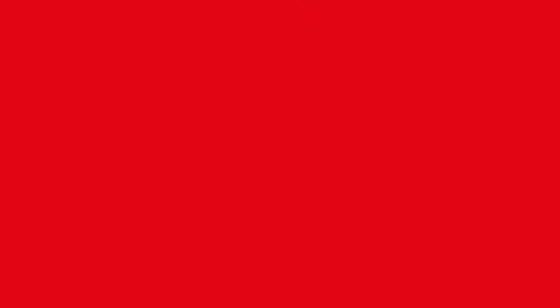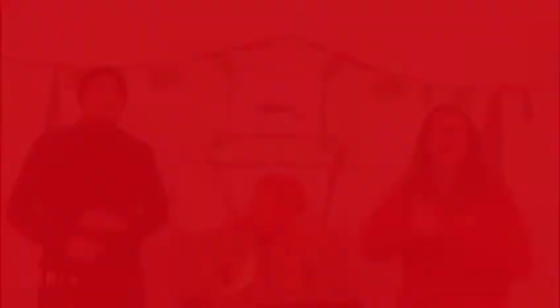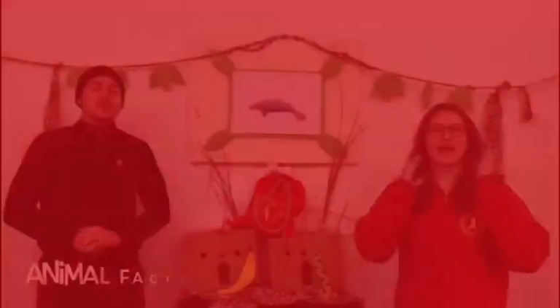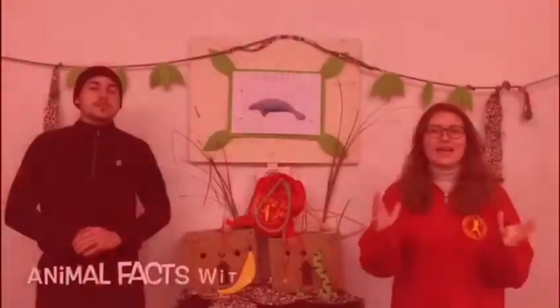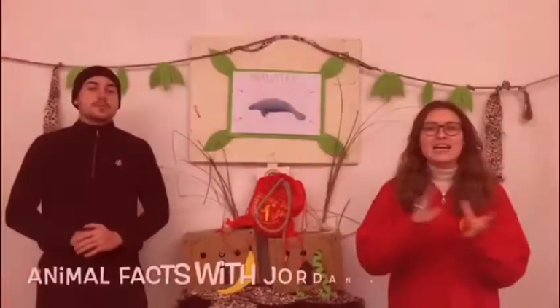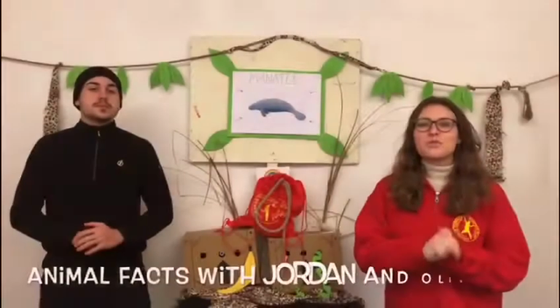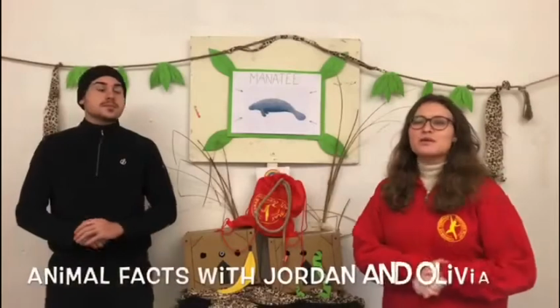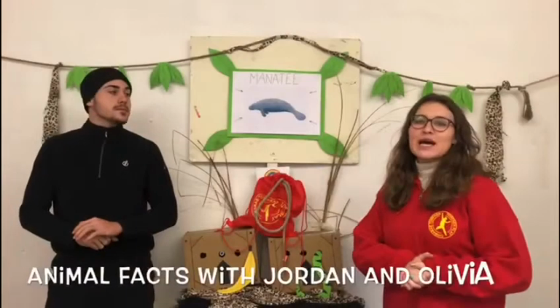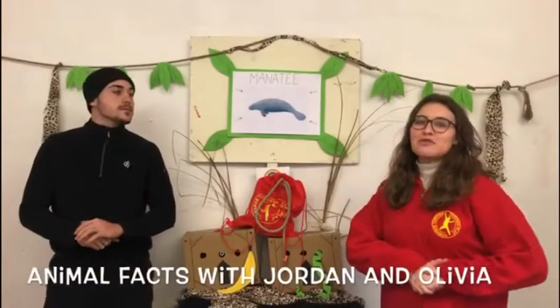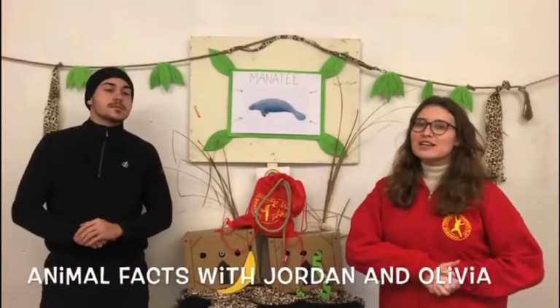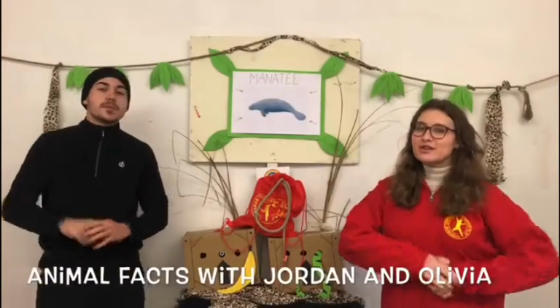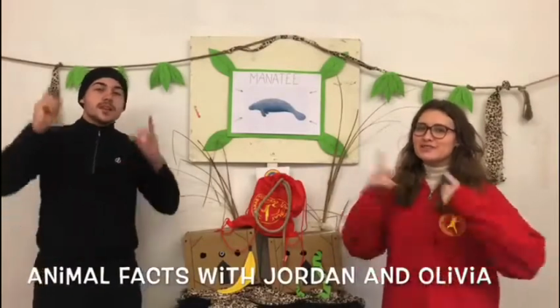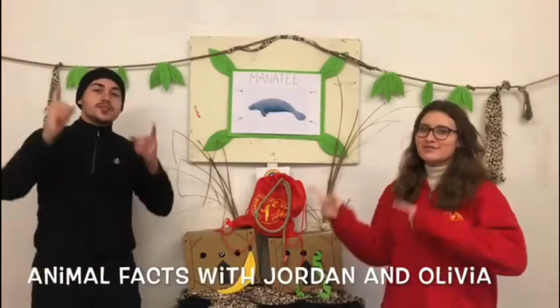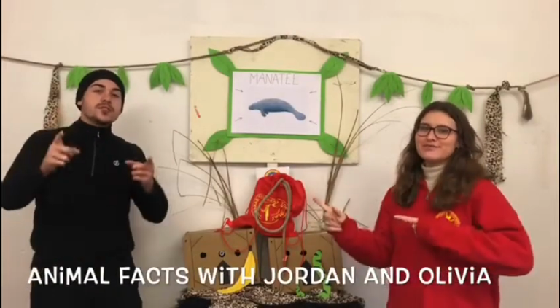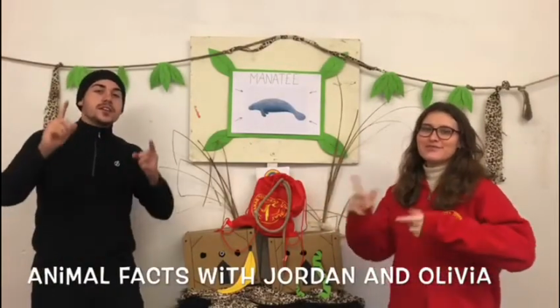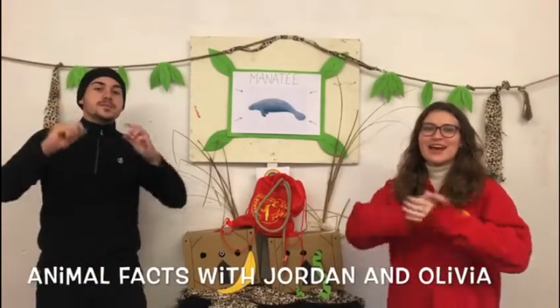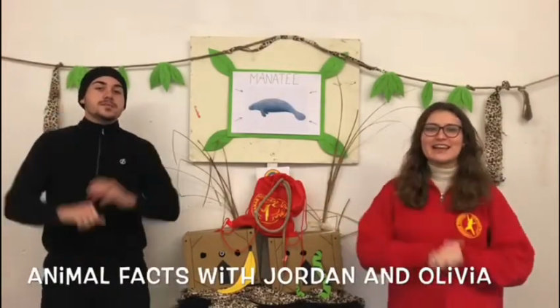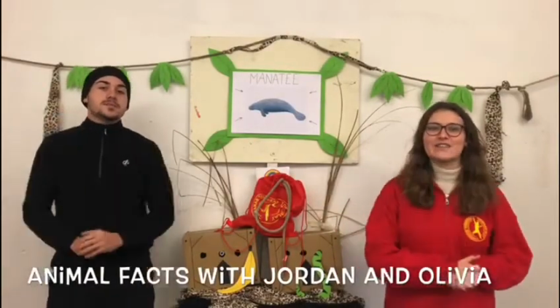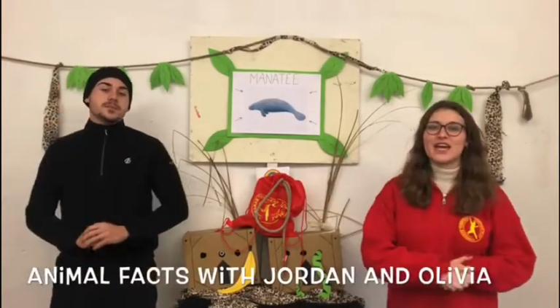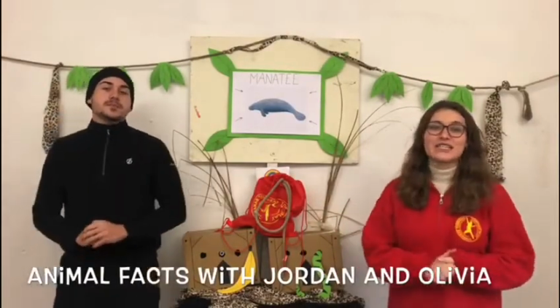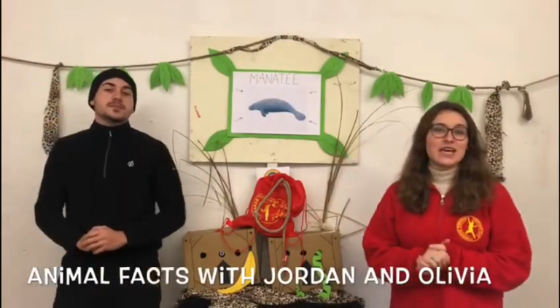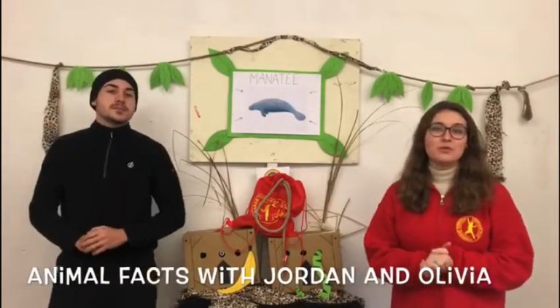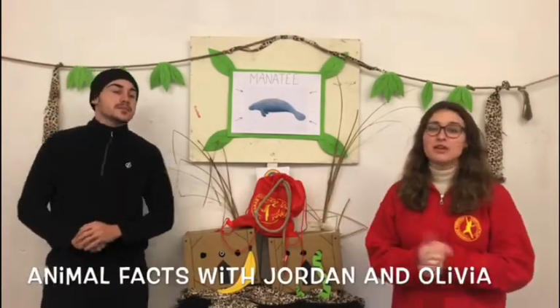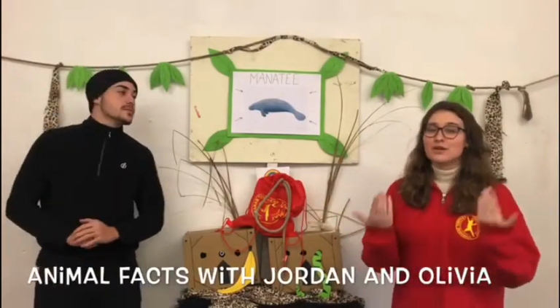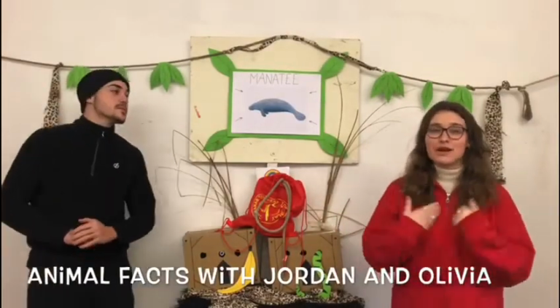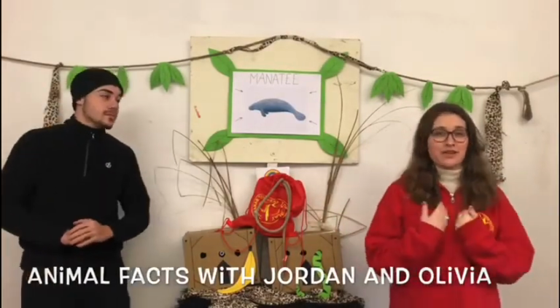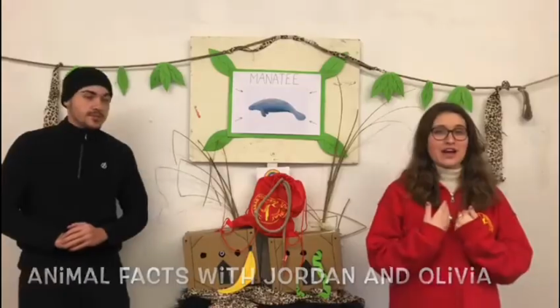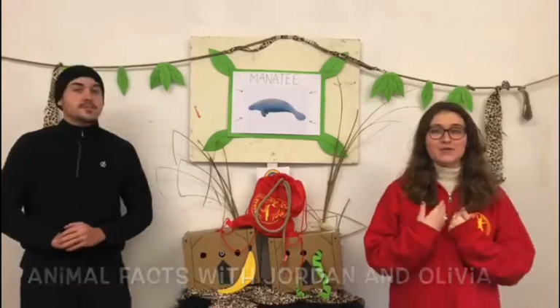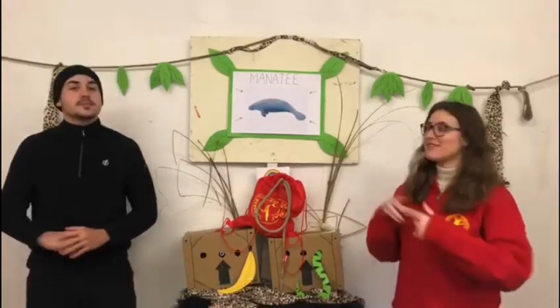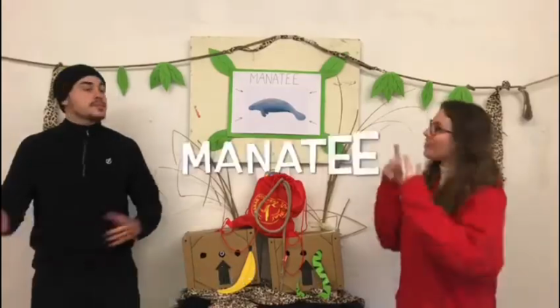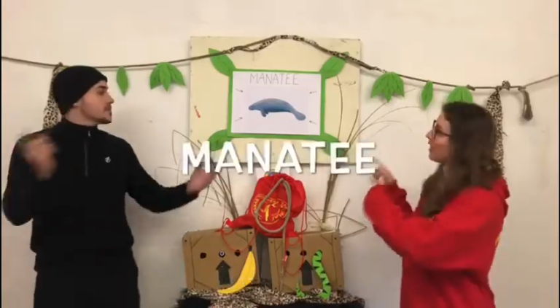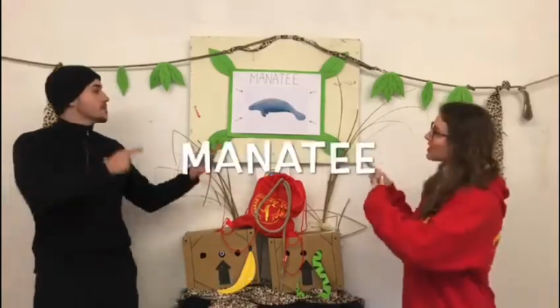Hi guys, welcome to Animal Facts with Jorlin and Olivia, and today we will be looking at my favourite animal, the manatees.